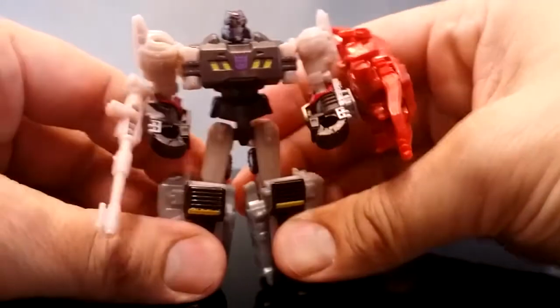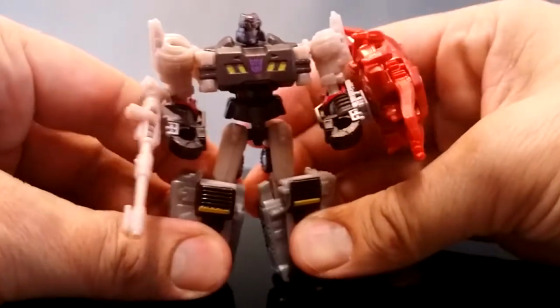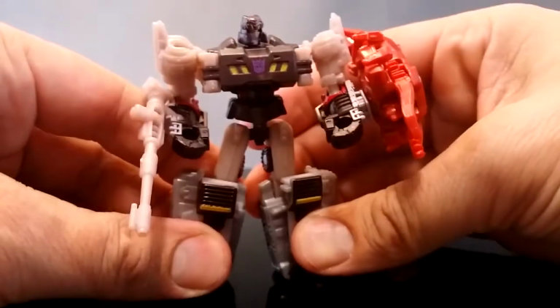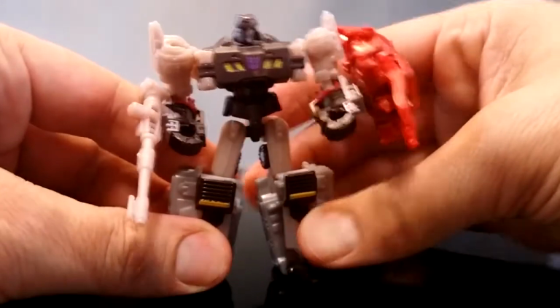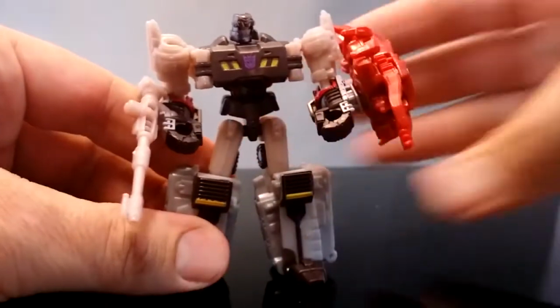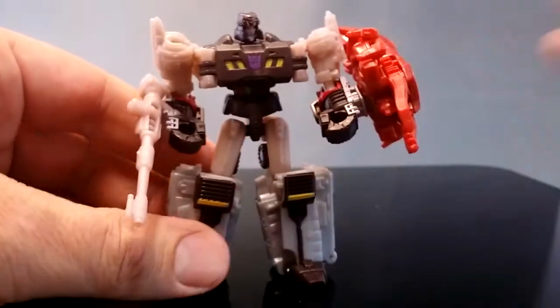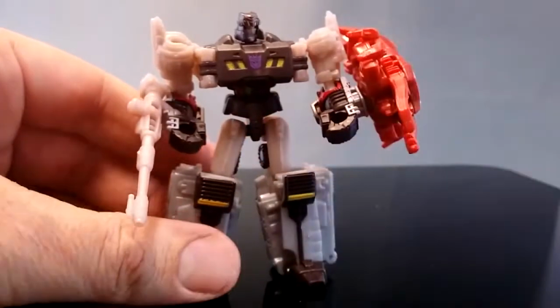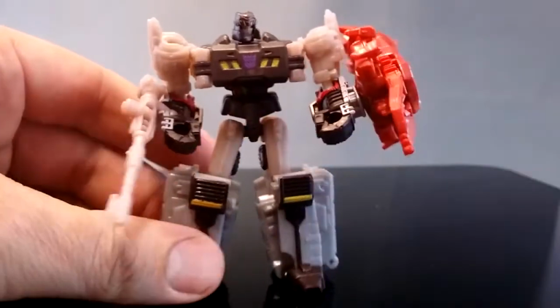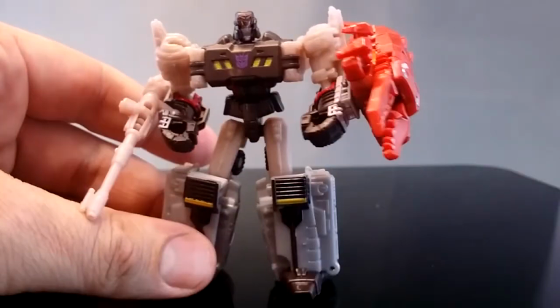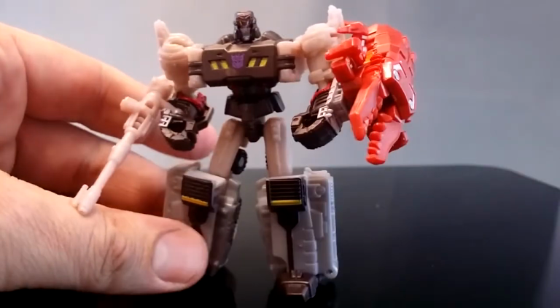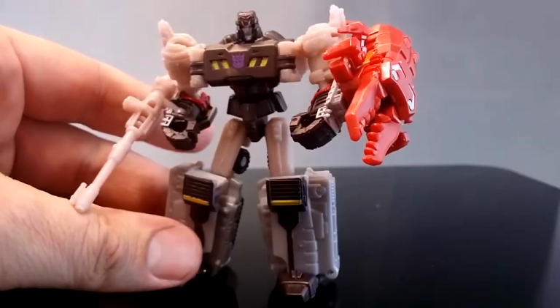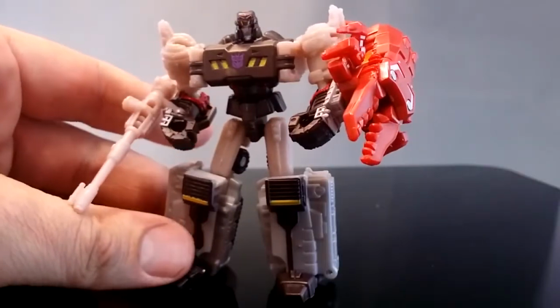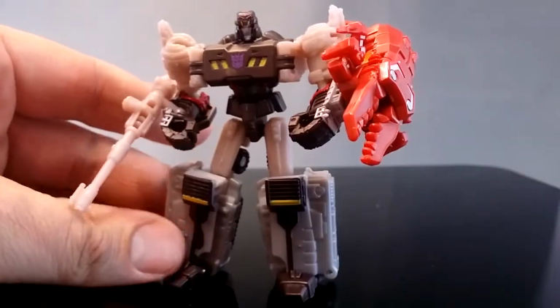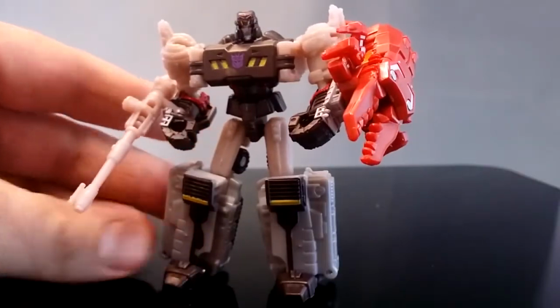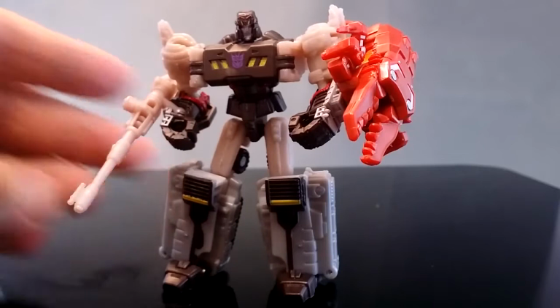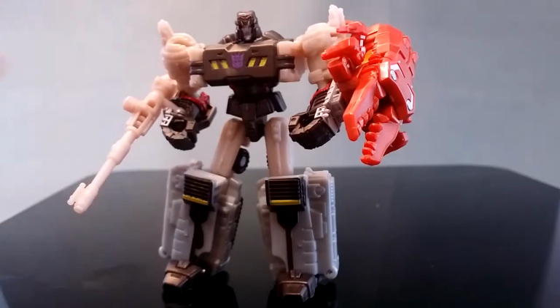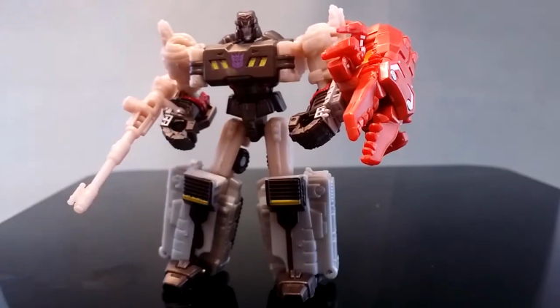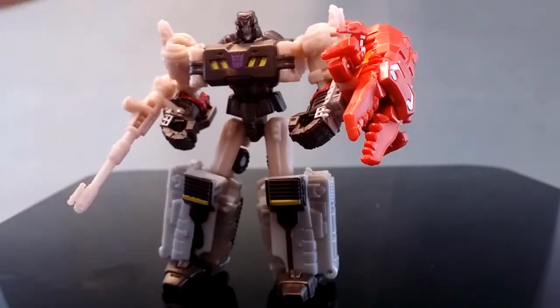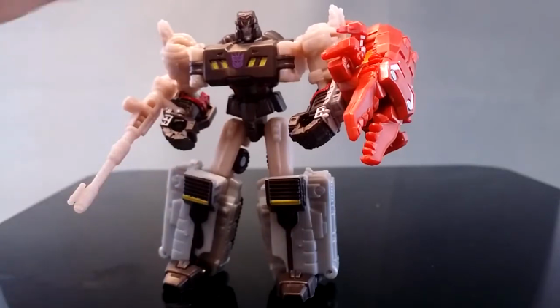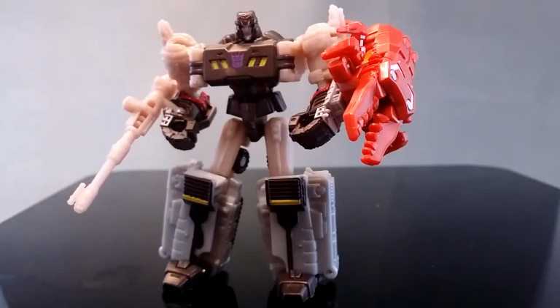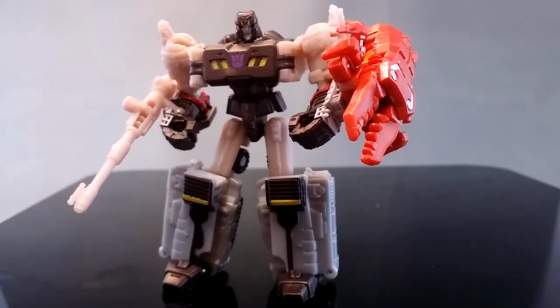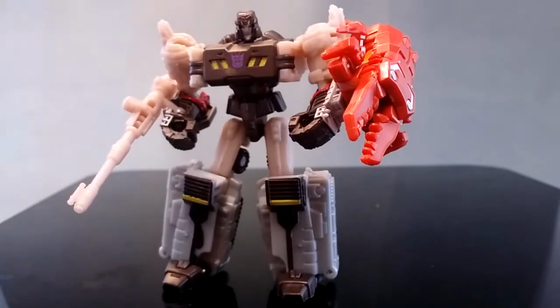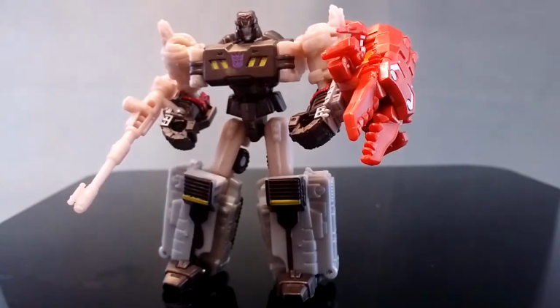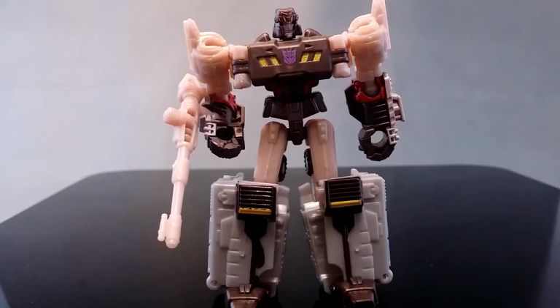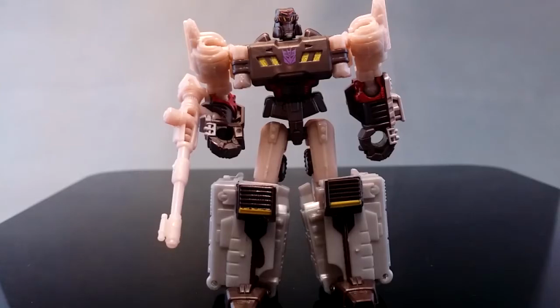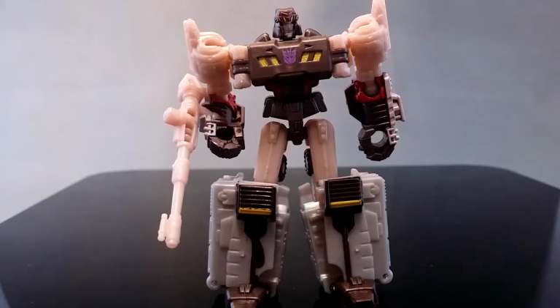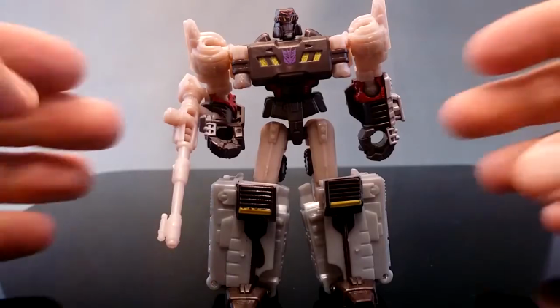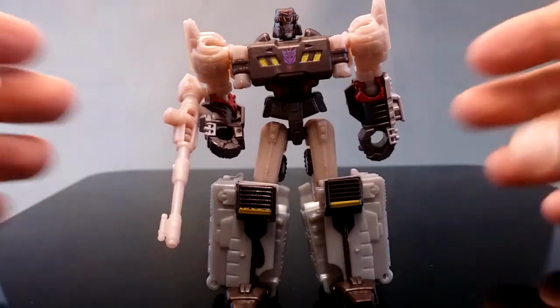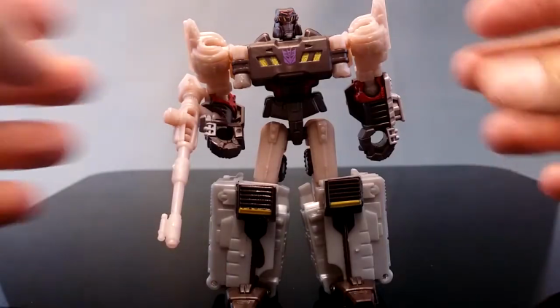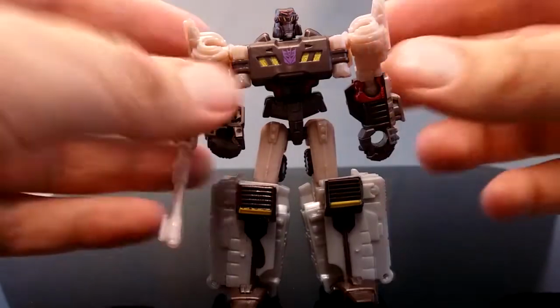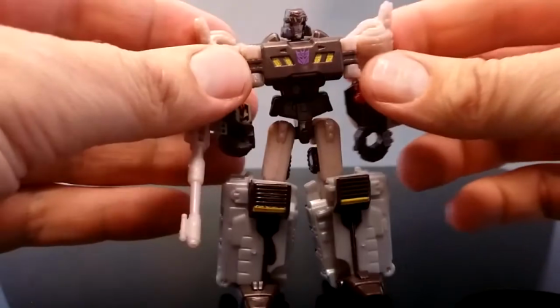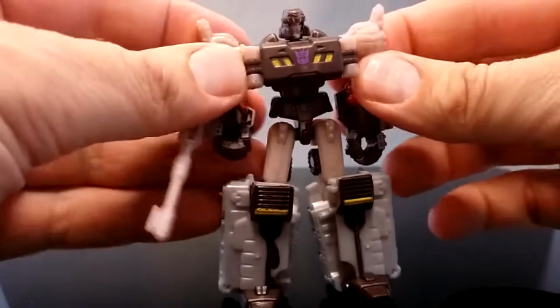It's a surprisingly good little figure — all in all, these two are good. Now for the transformation.